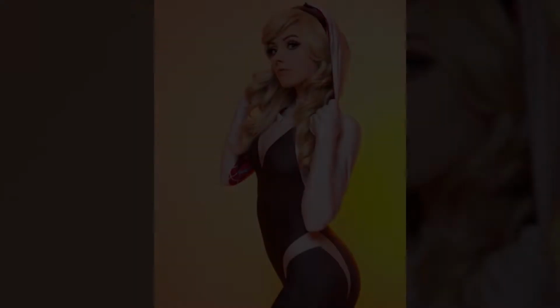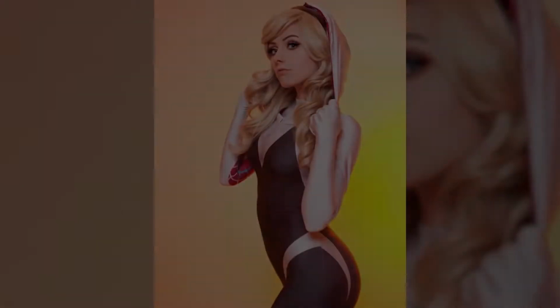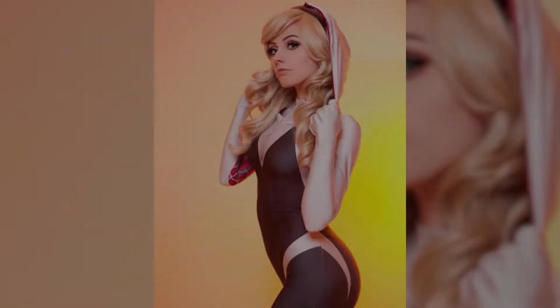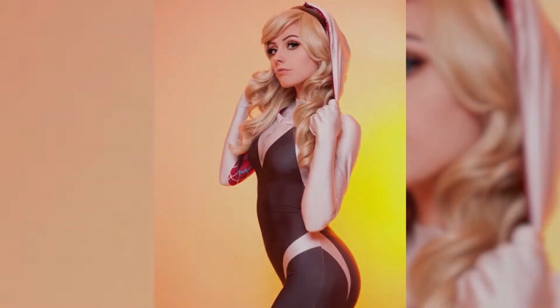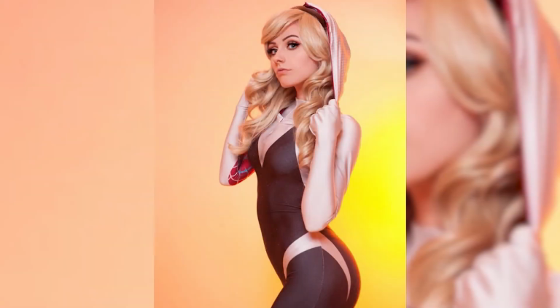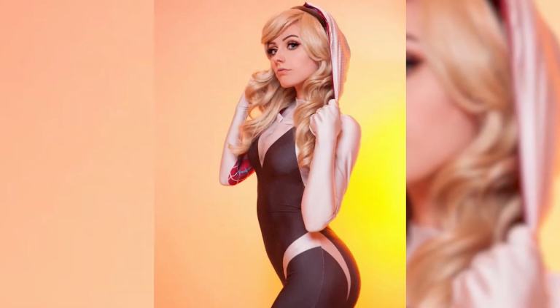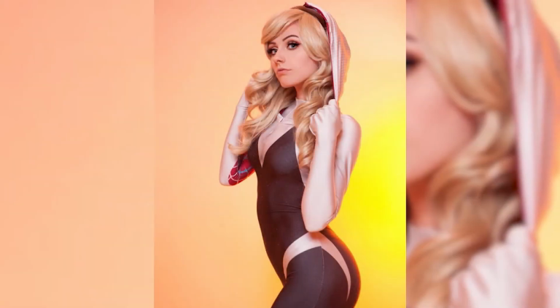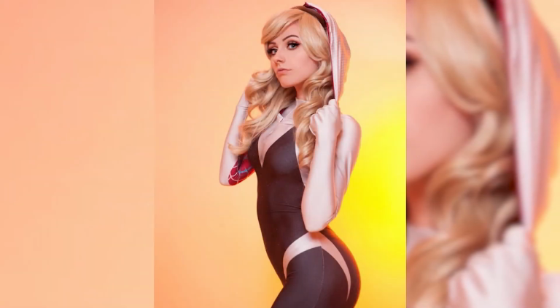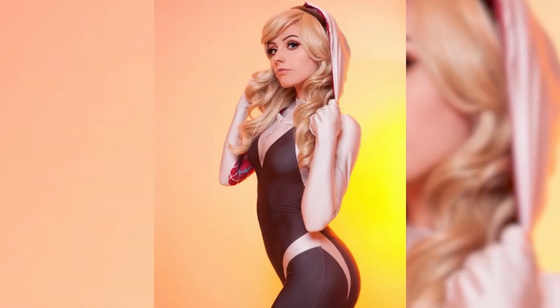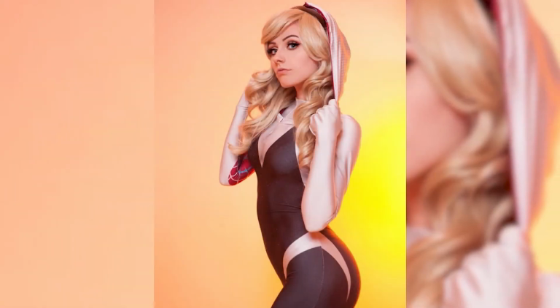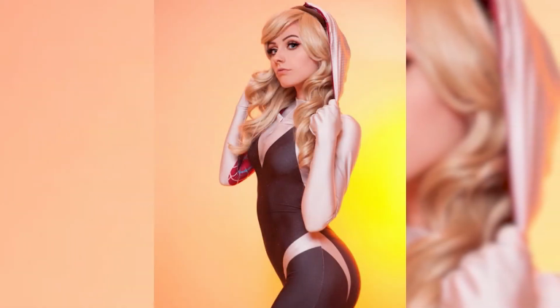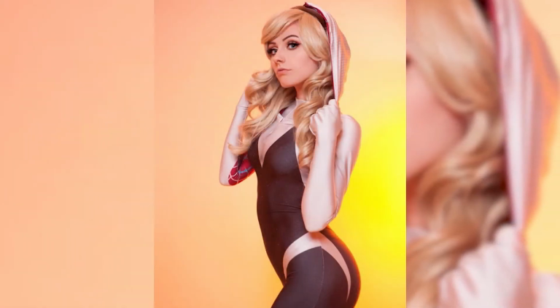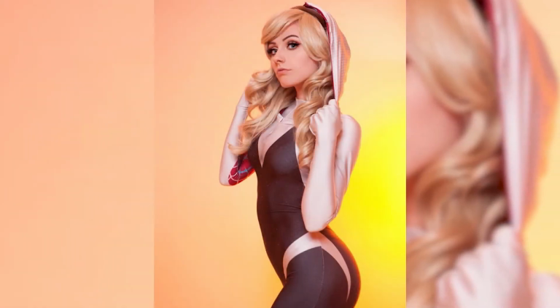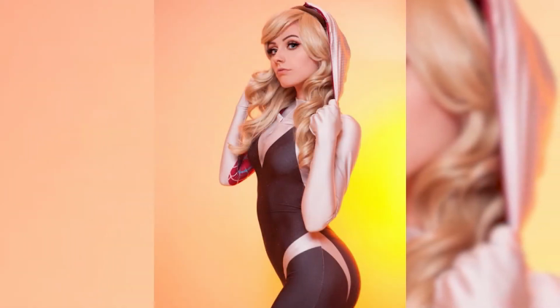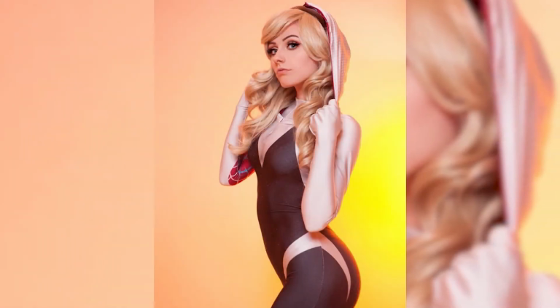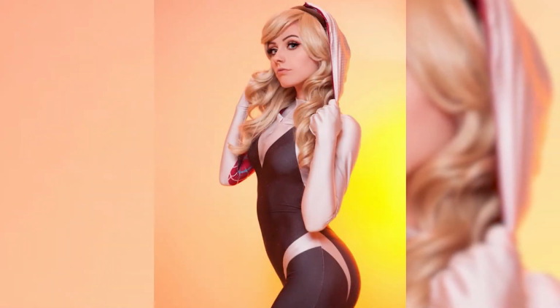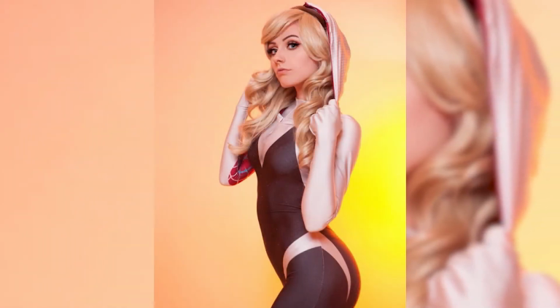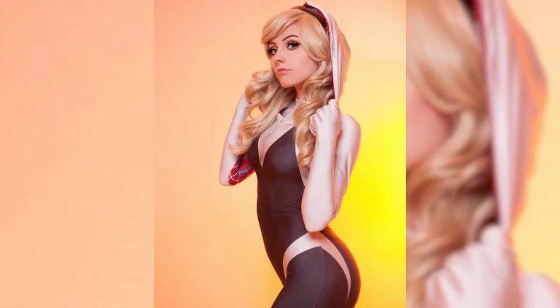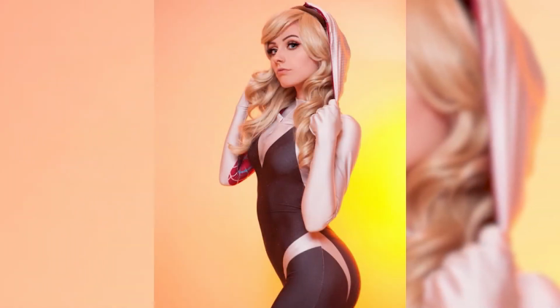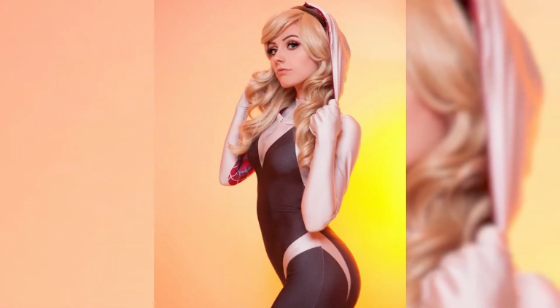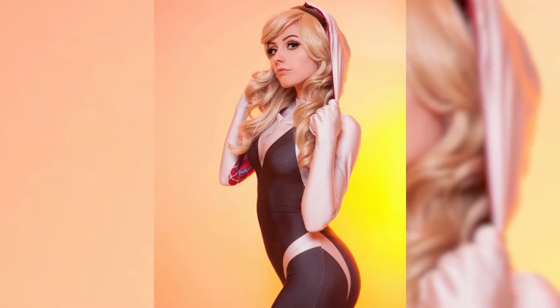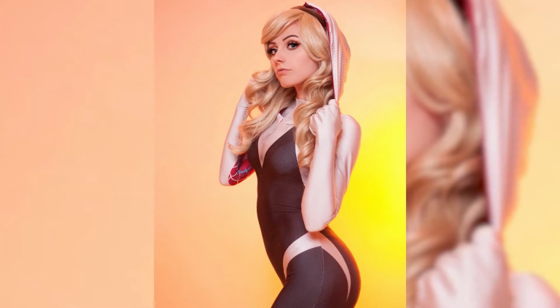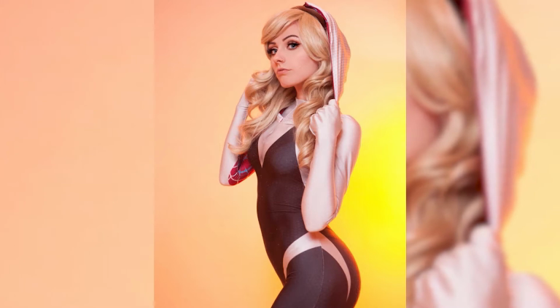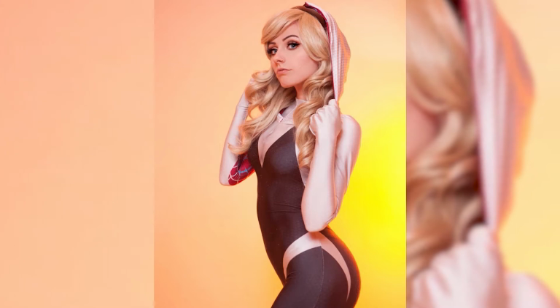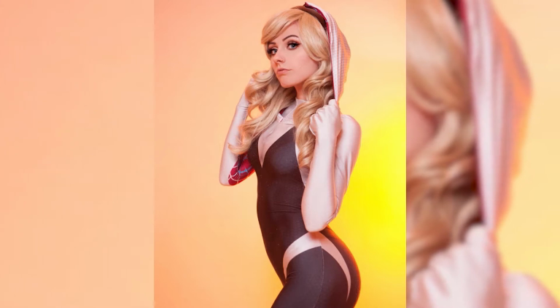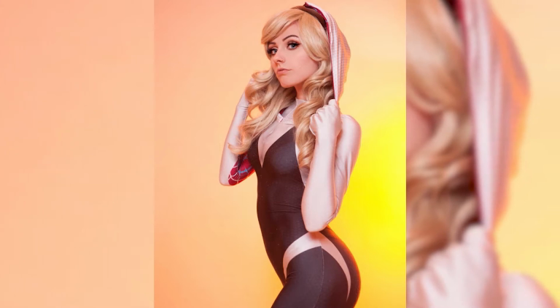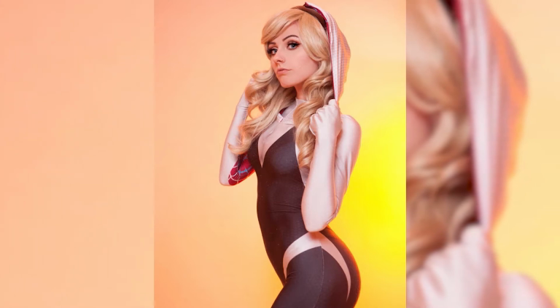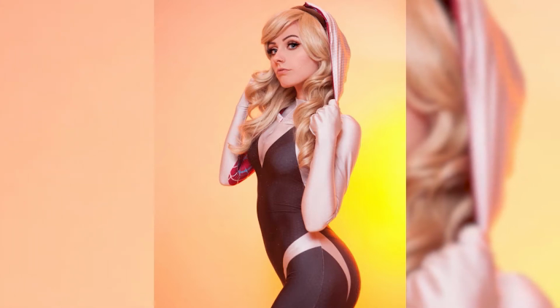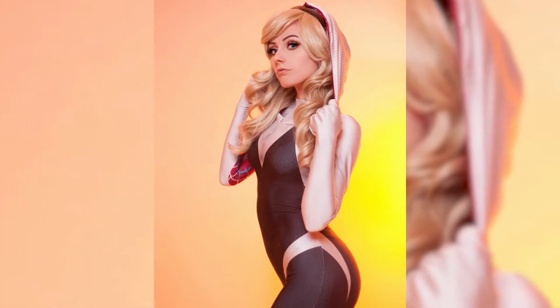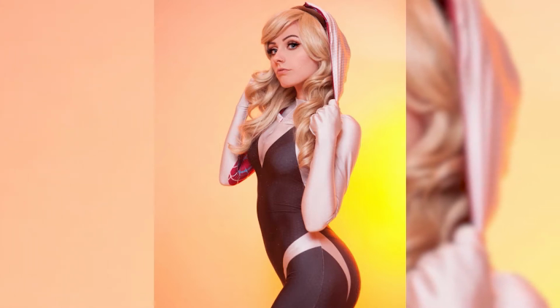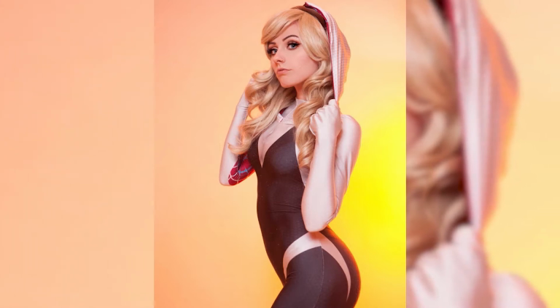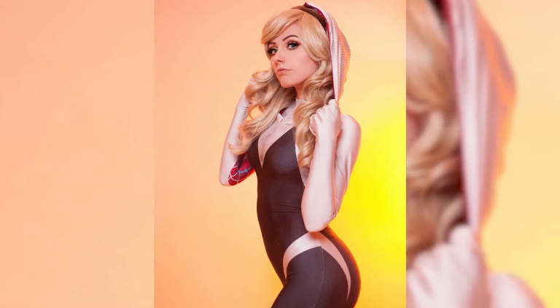What's up everybody? This is Derek Stewart. Thanks for checking out my show. Today we're going to be drawing Spider-Gwen by Cosplay Genius, Raw Yet.